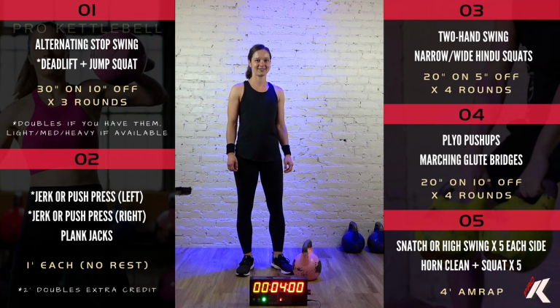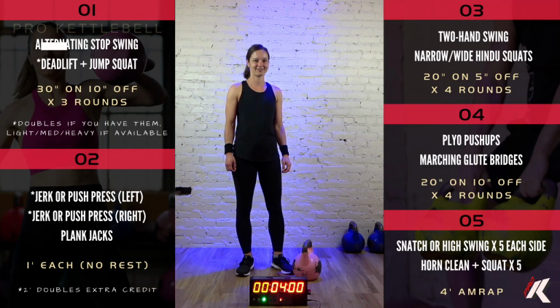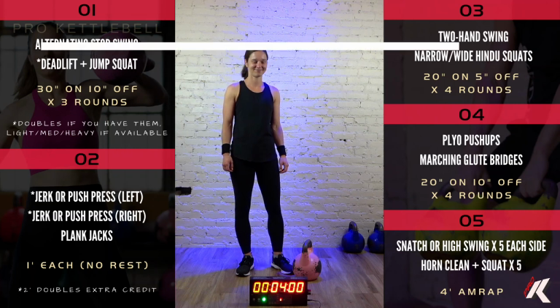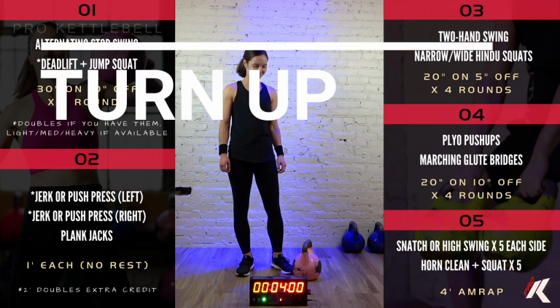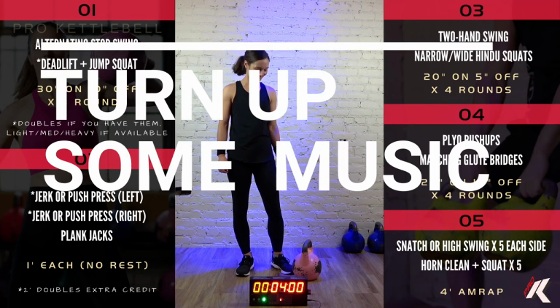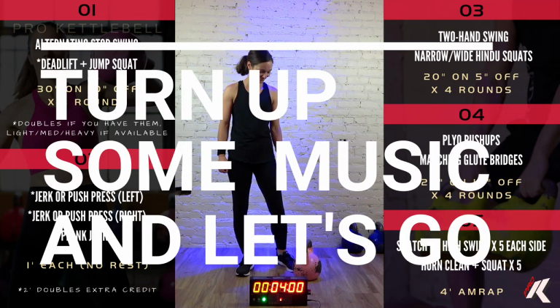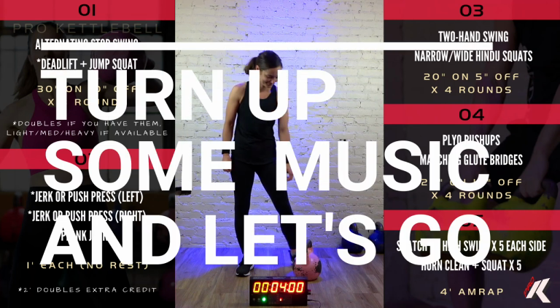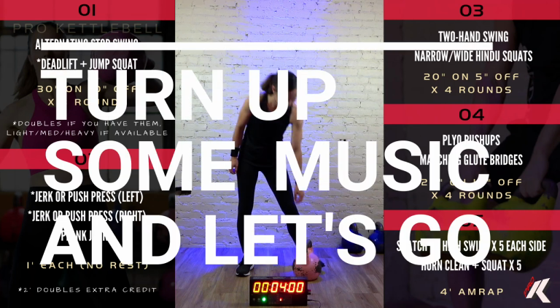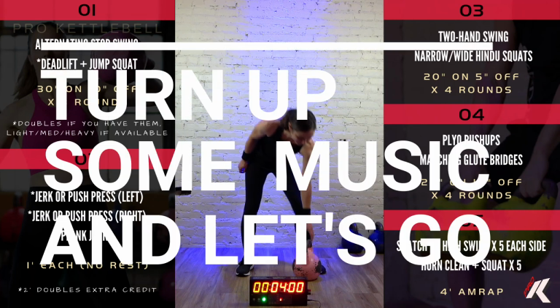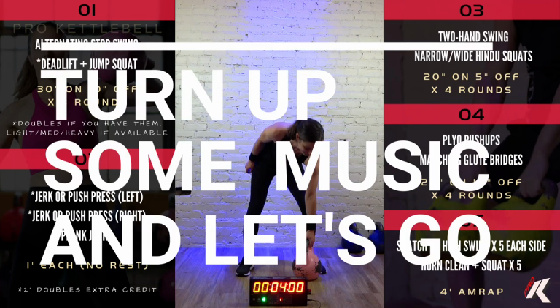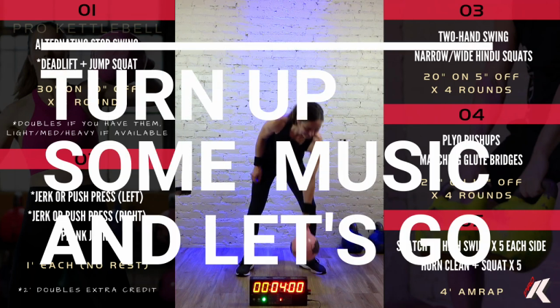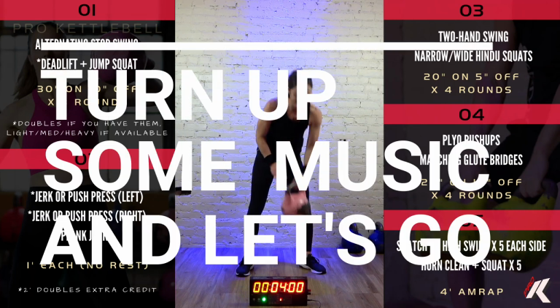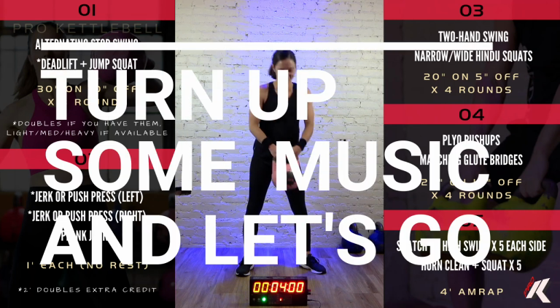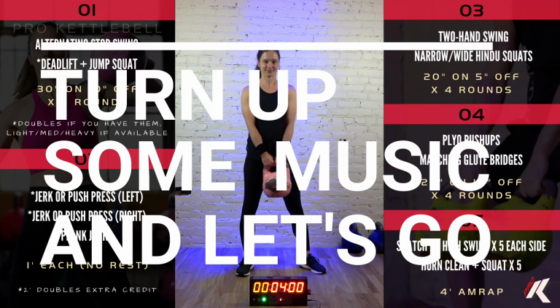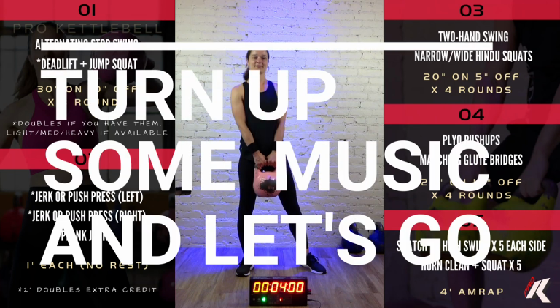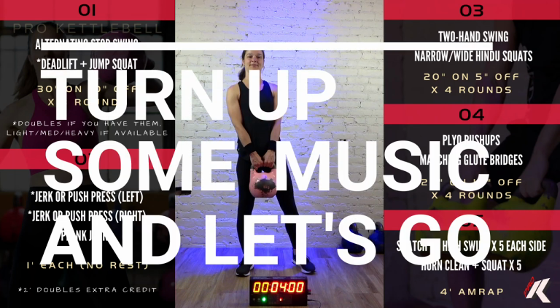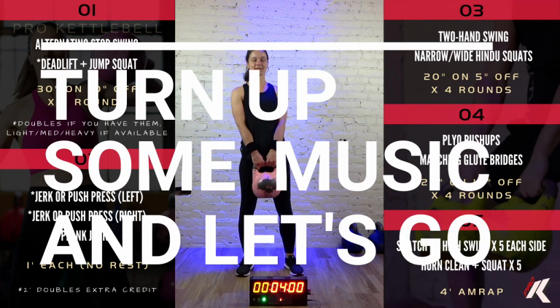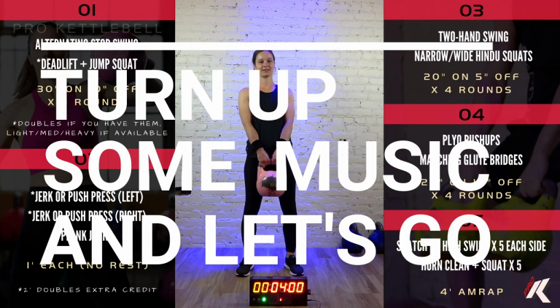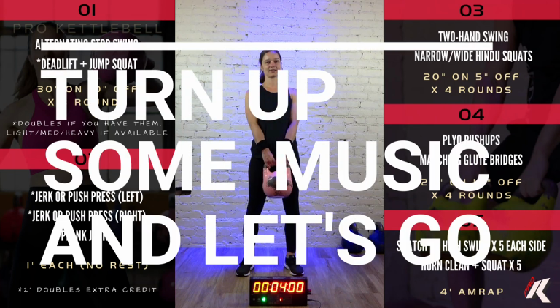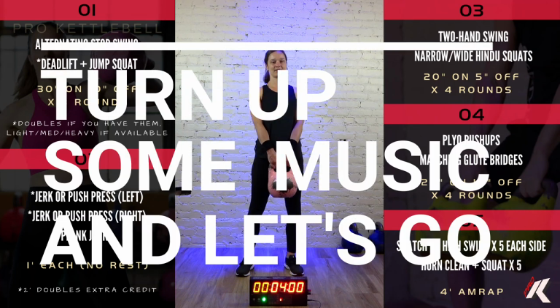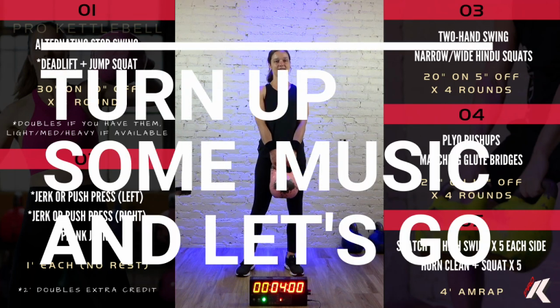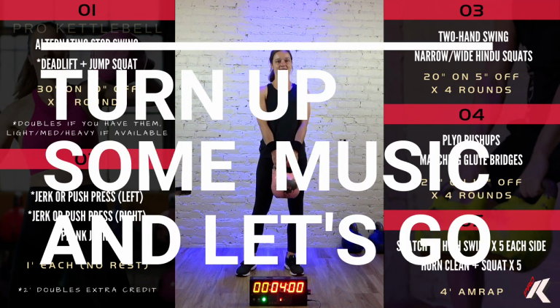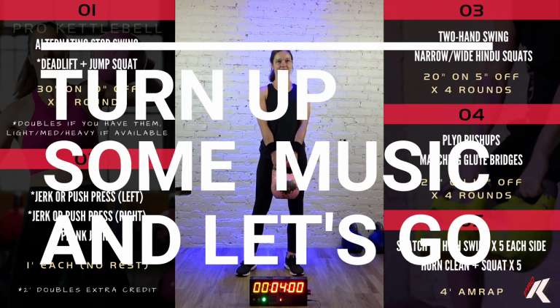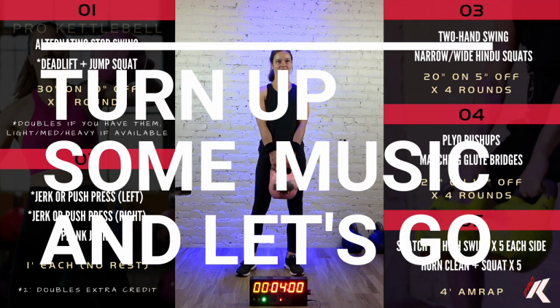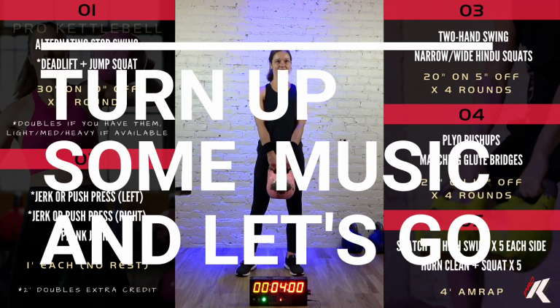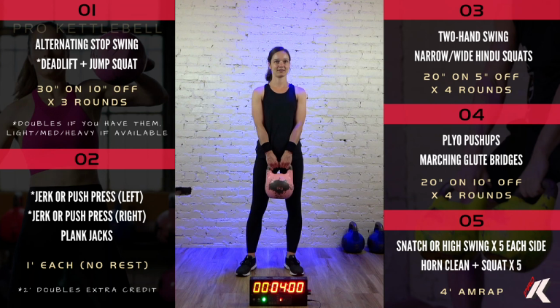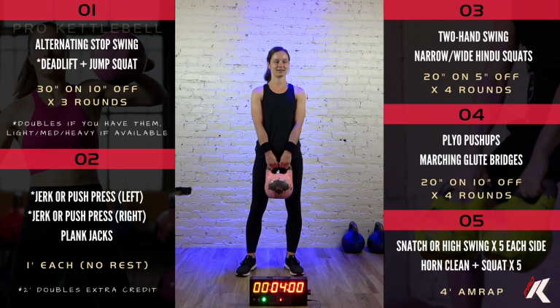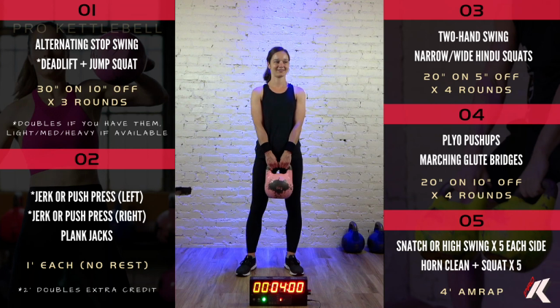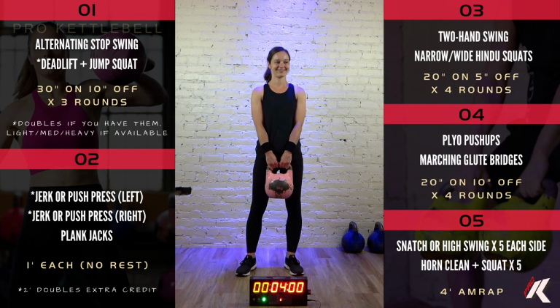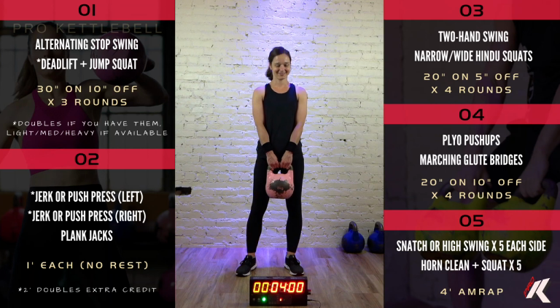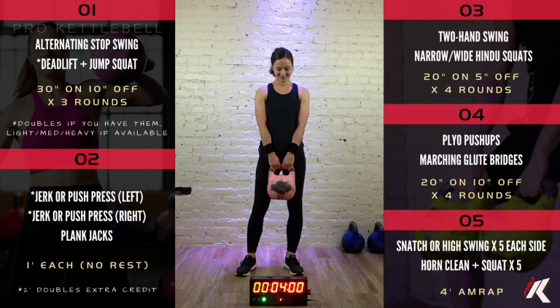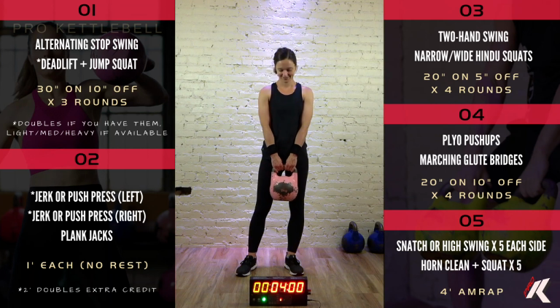All right, welcome back. I am your coach Nikolai, and I'm here with the great Rina. She's going to be your pace setter.